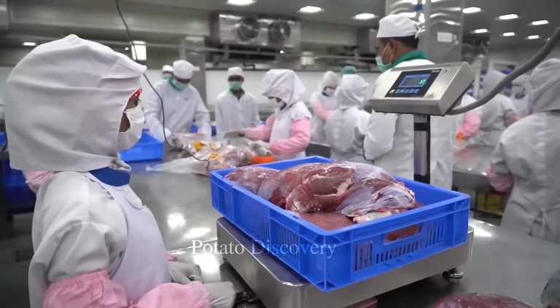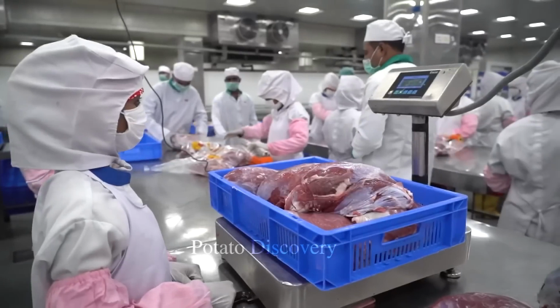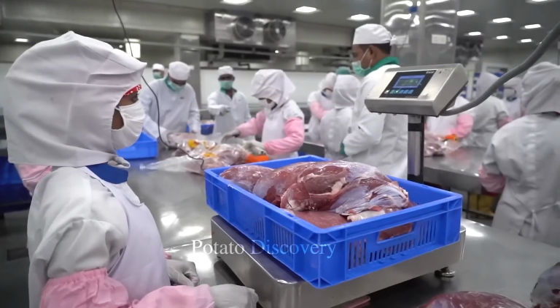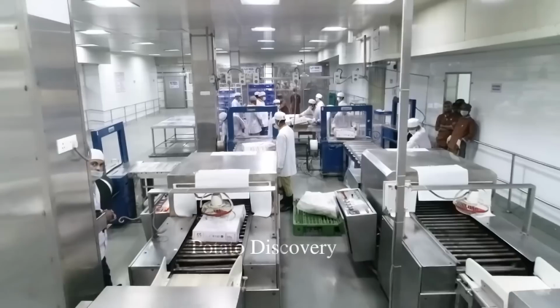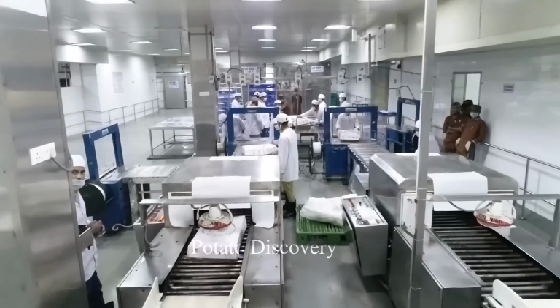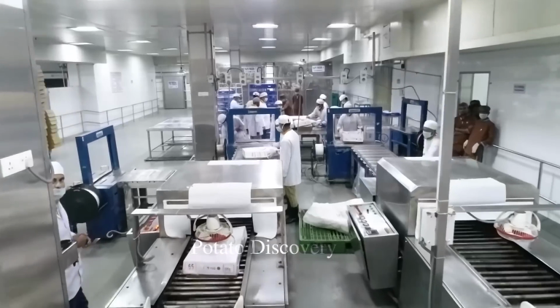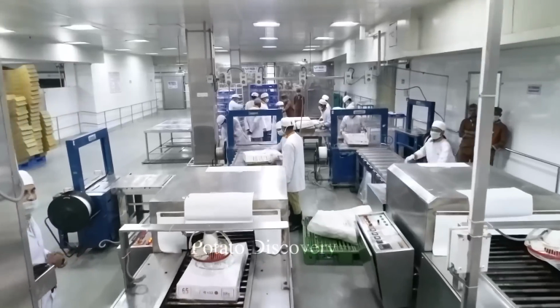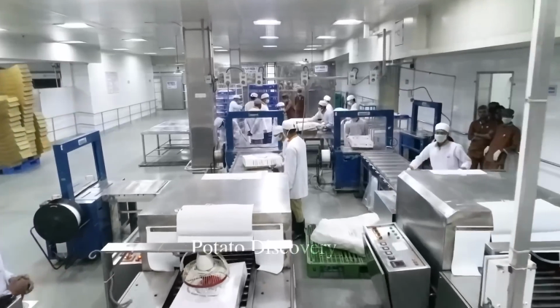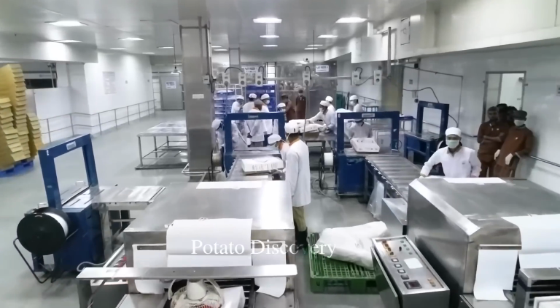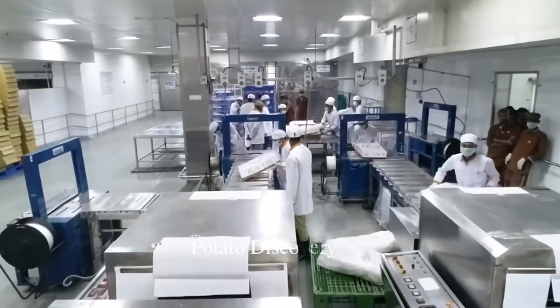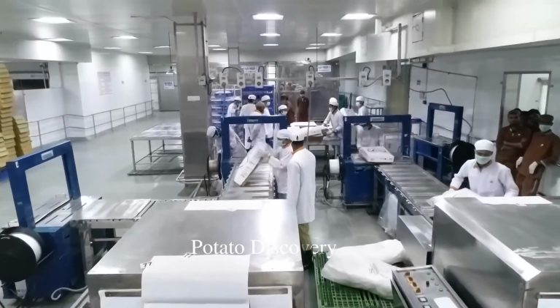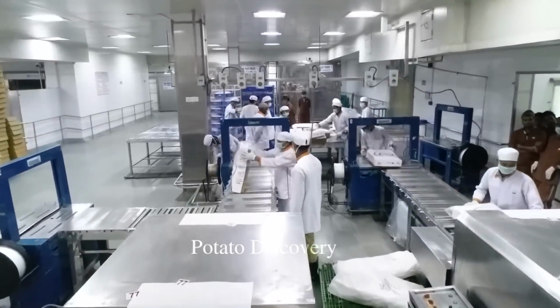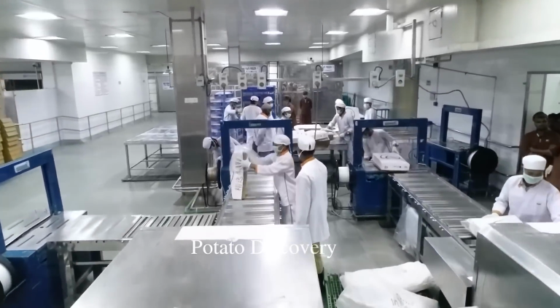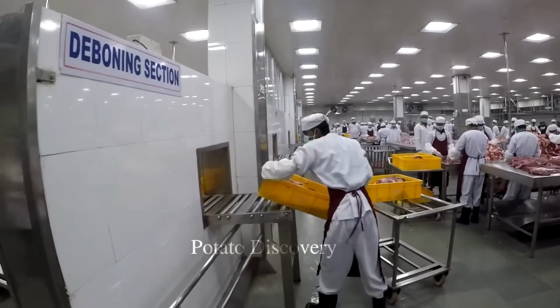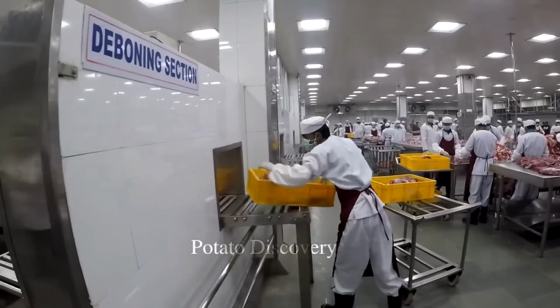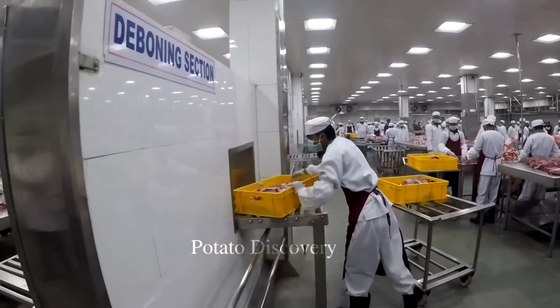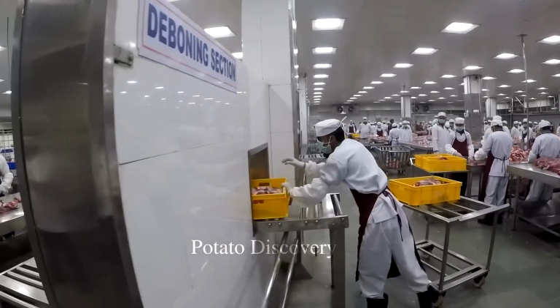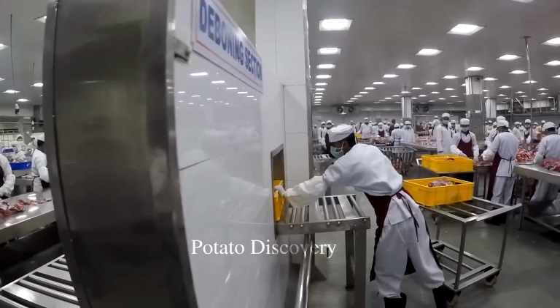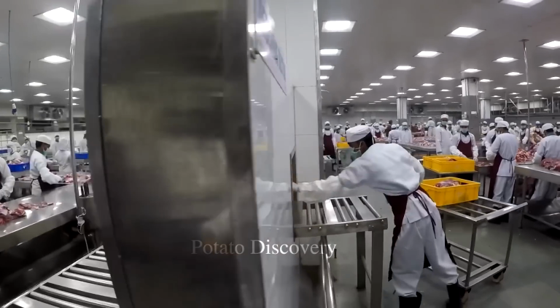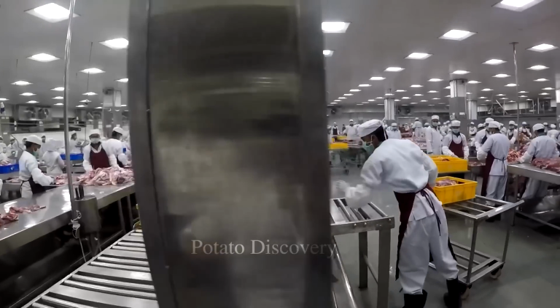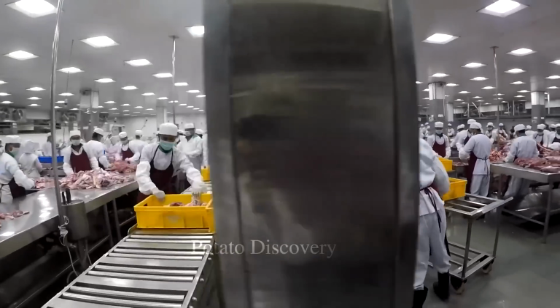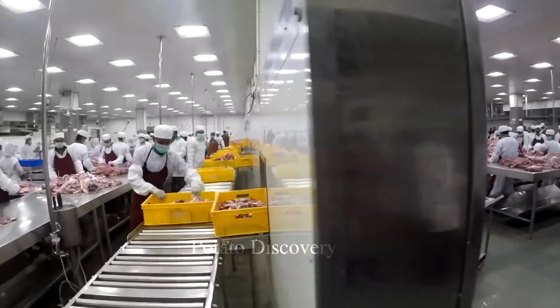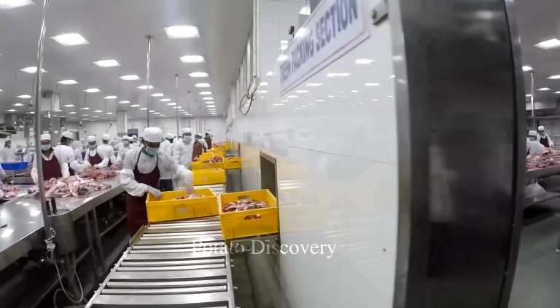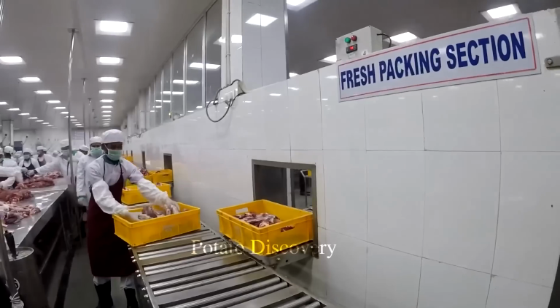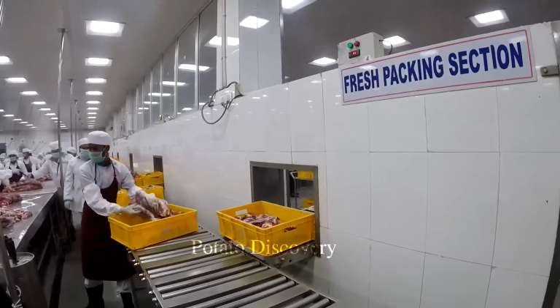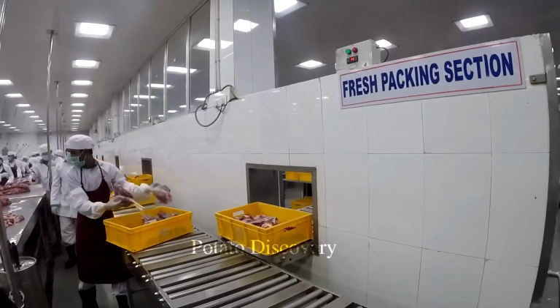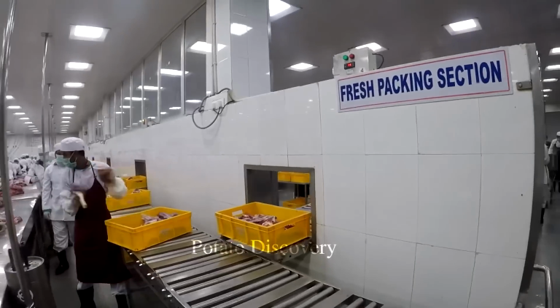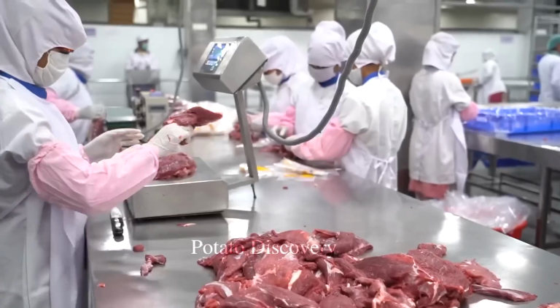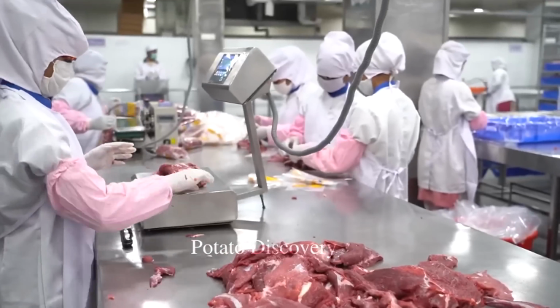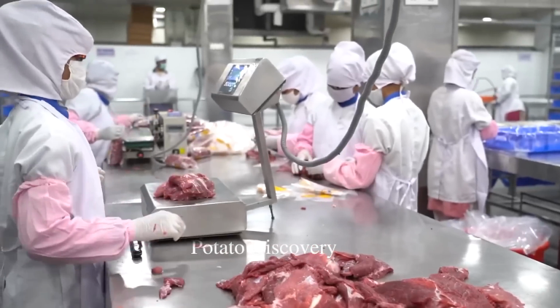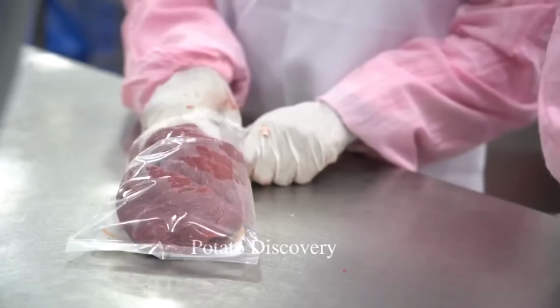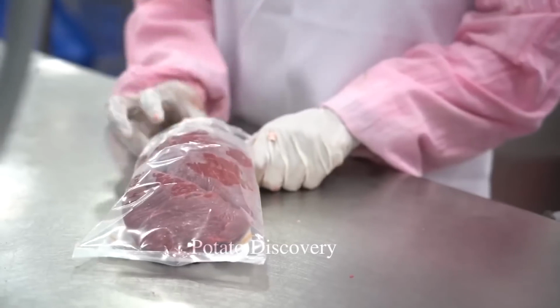Next, the pieces of buffalo meat are chilled. Hygiene is the most important factor in the factory.